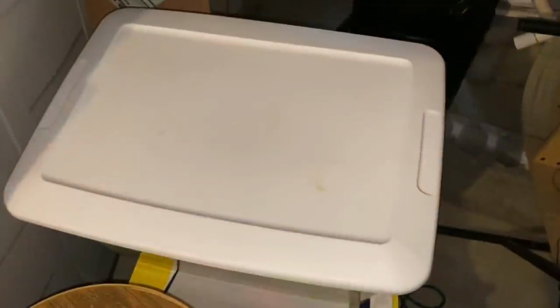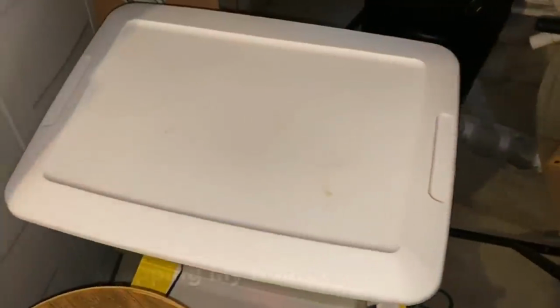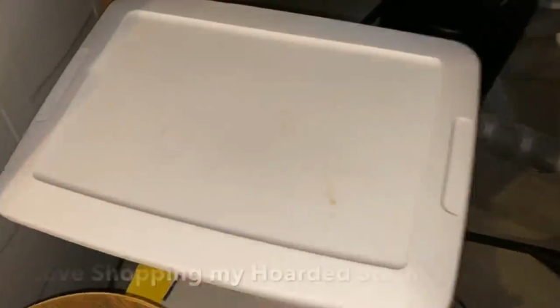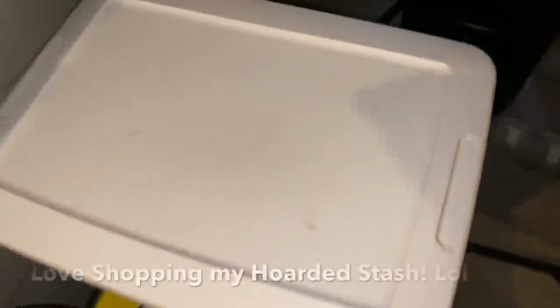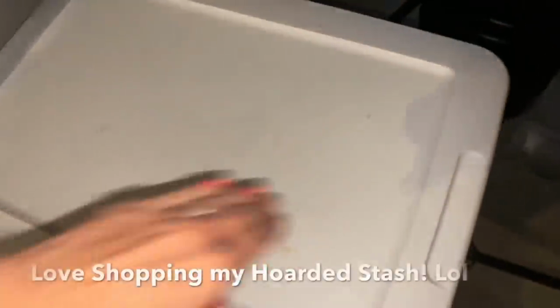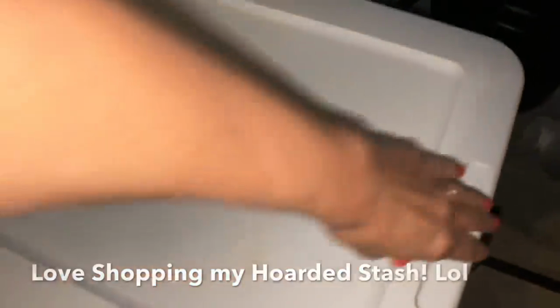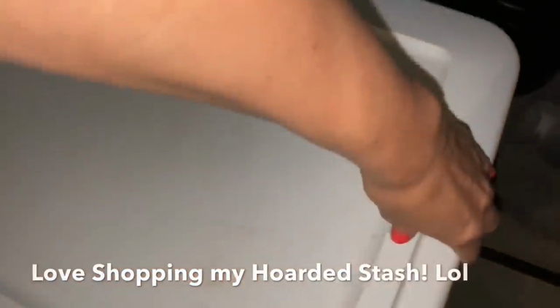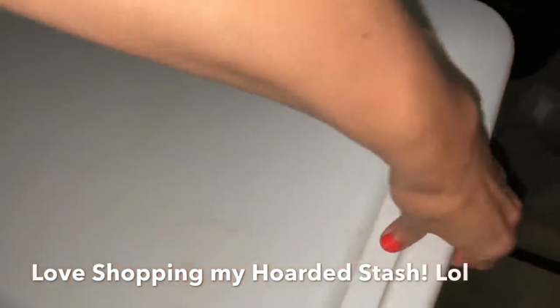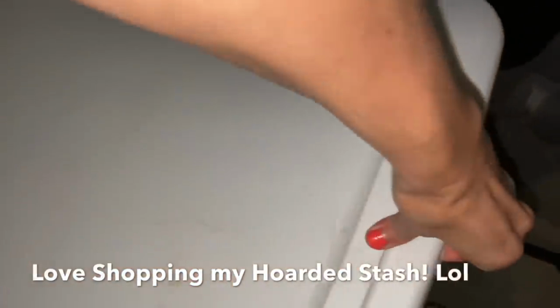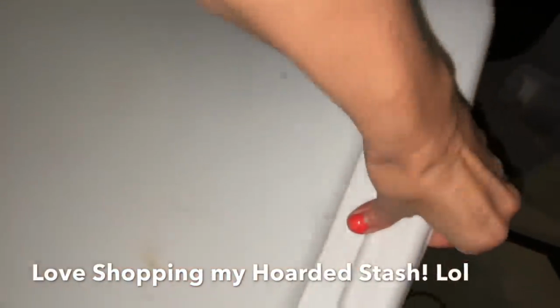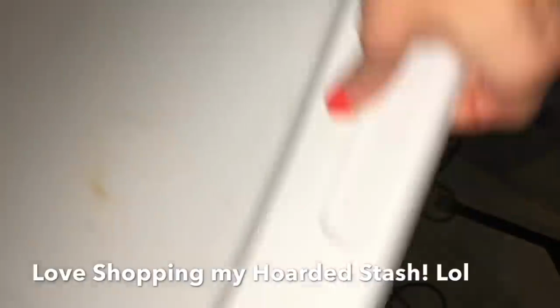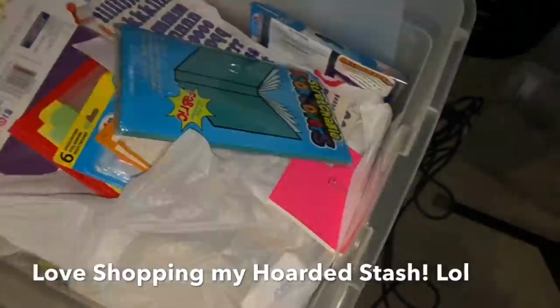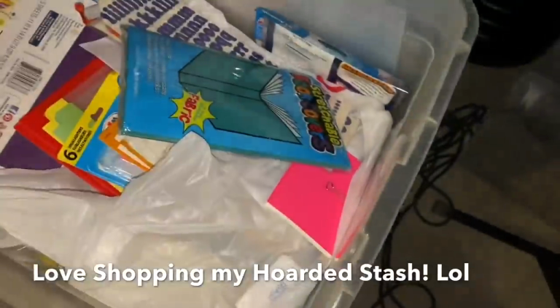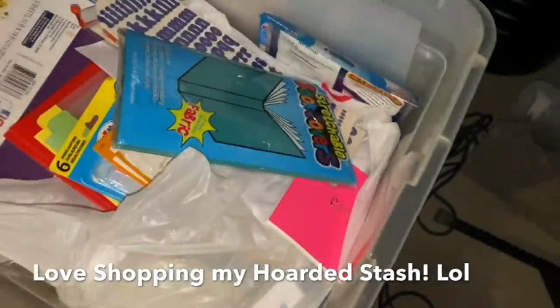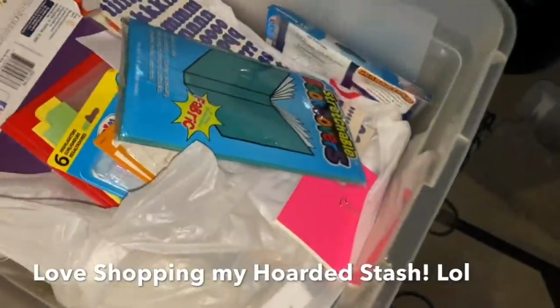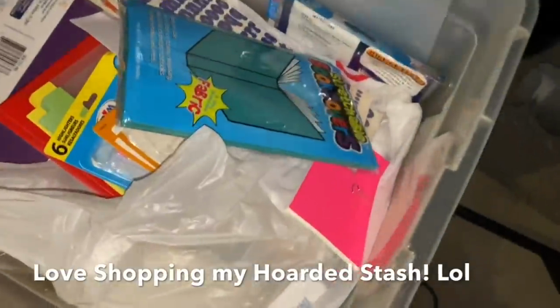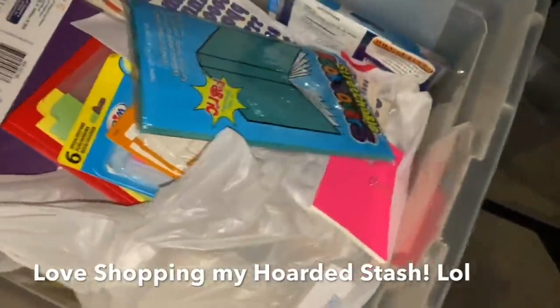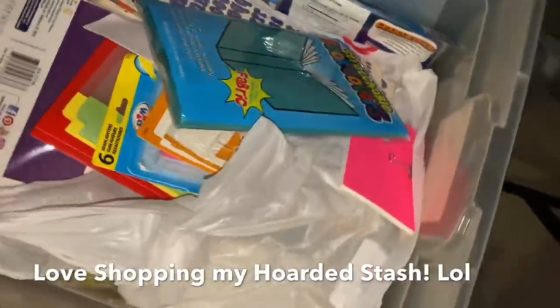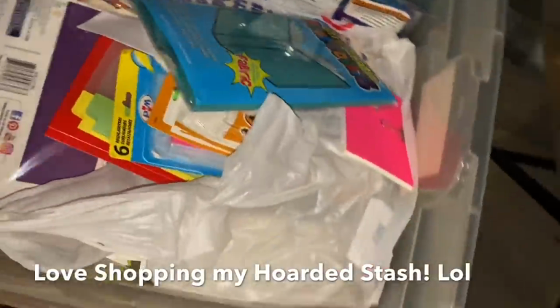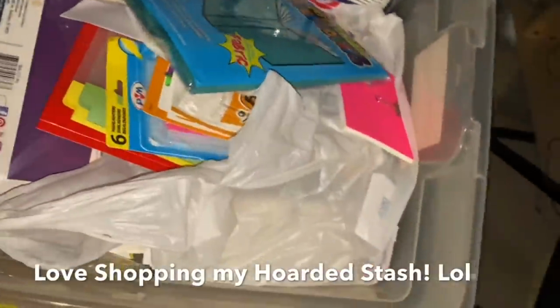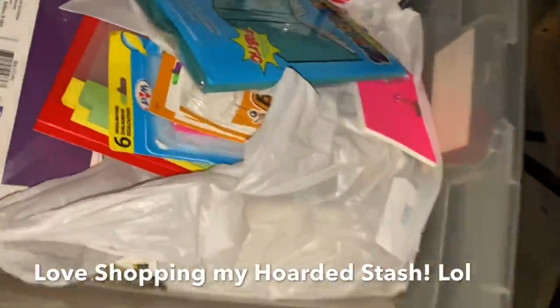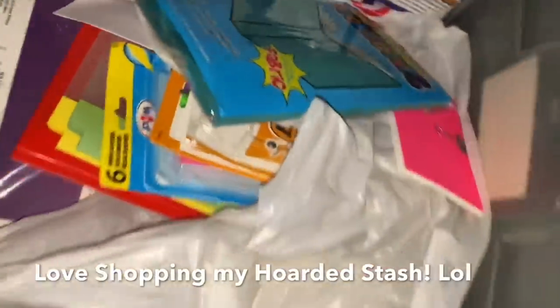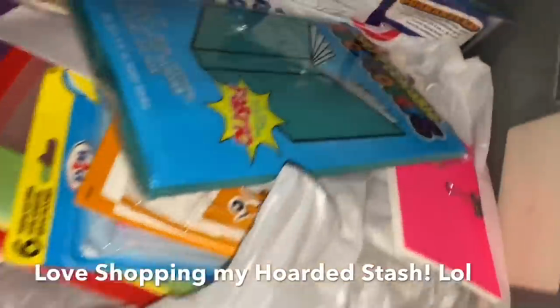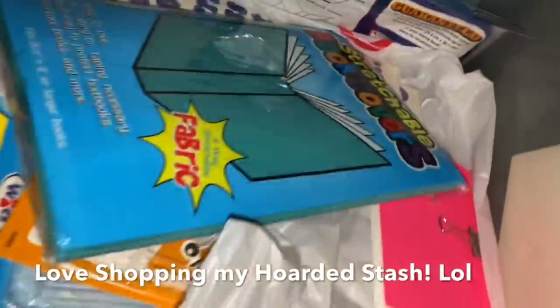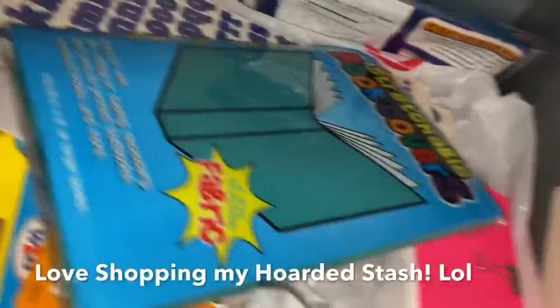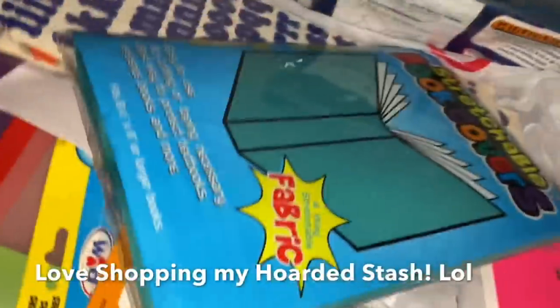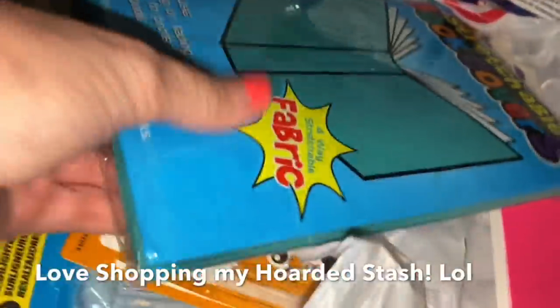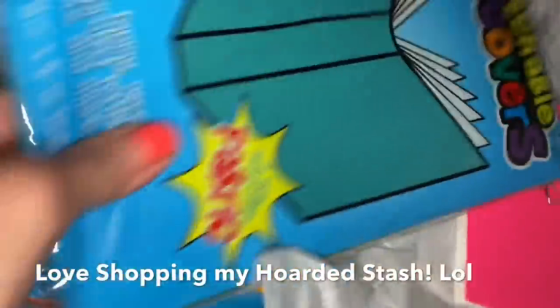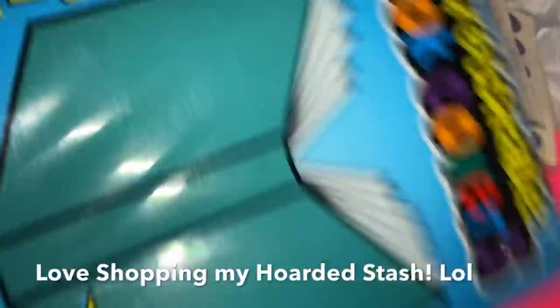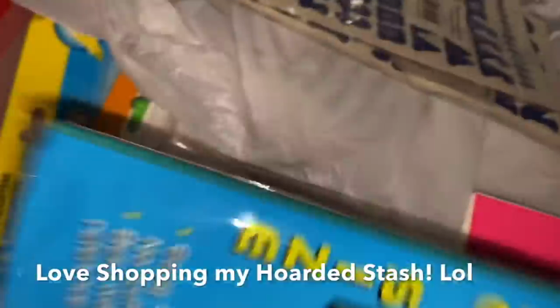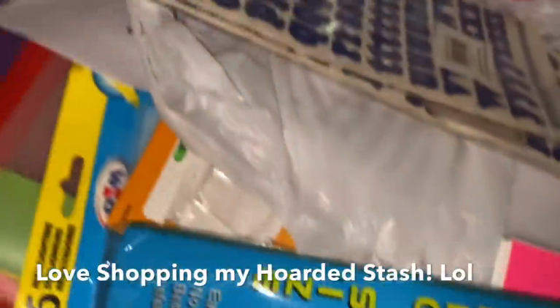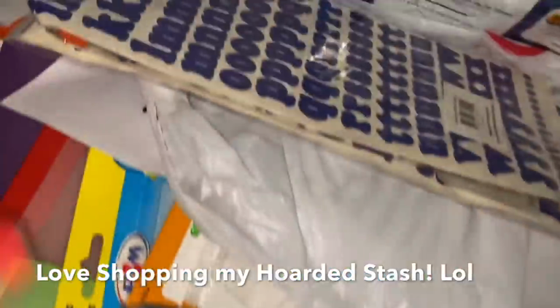So in this bin is like school supplies — school supplies, book covers — but that's not what I'm looking for.